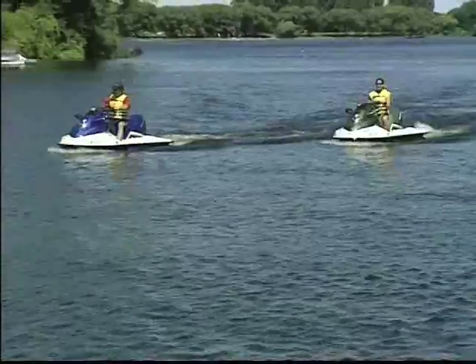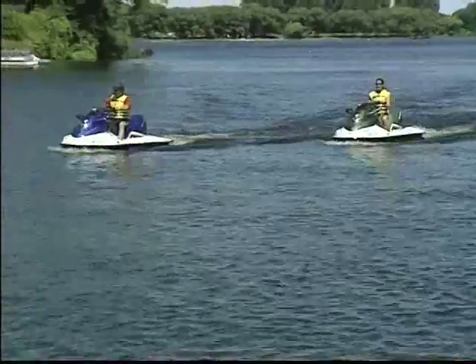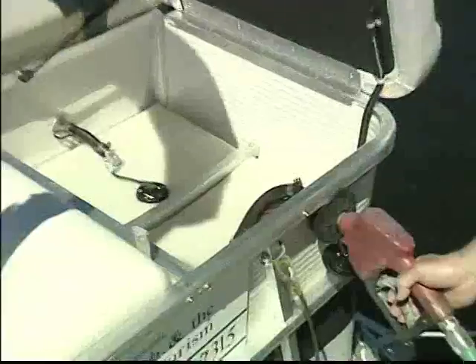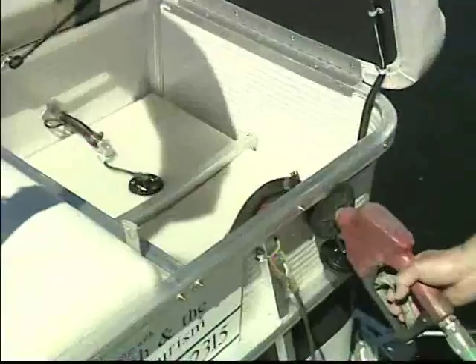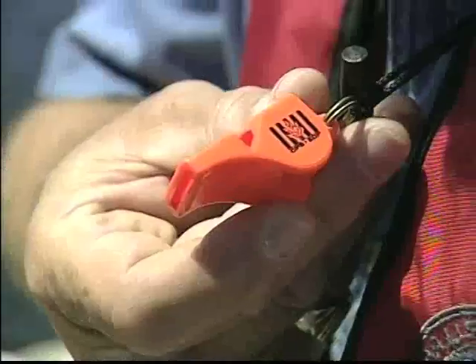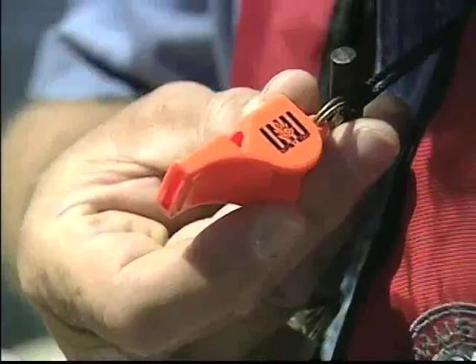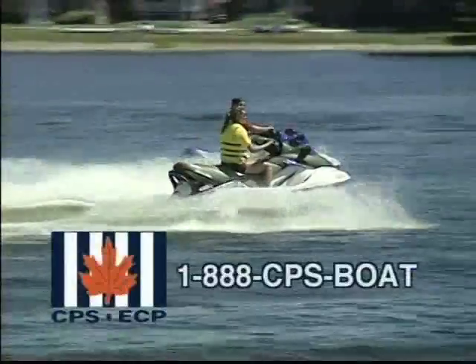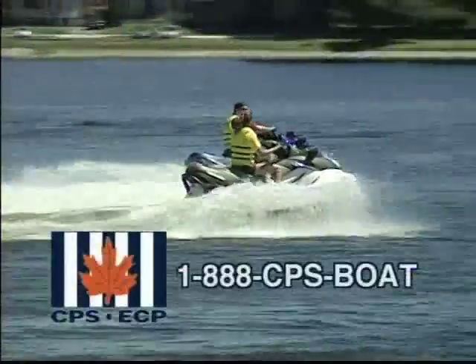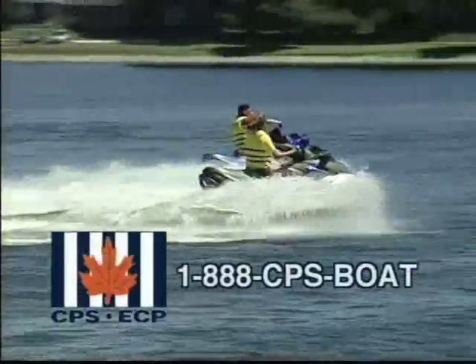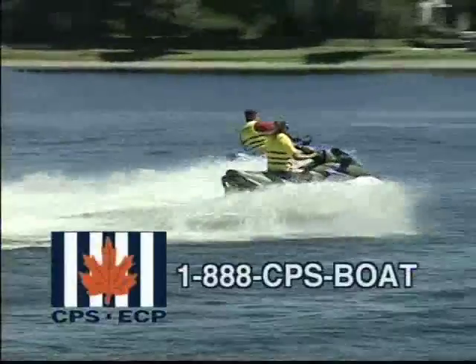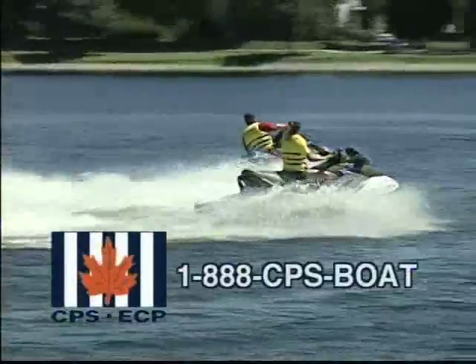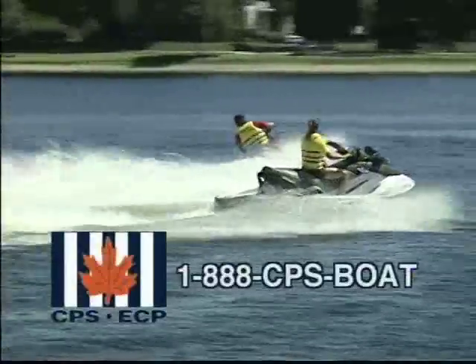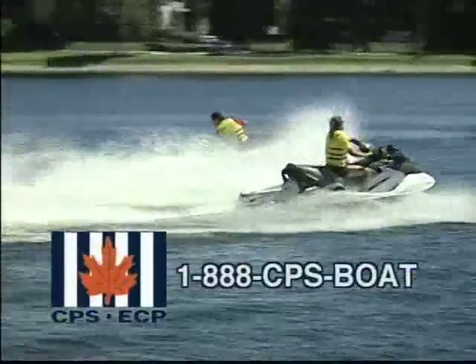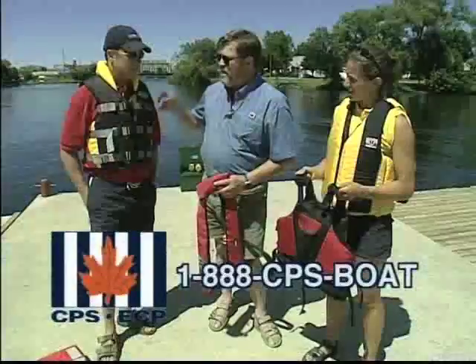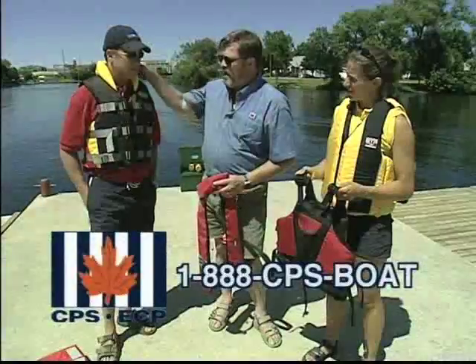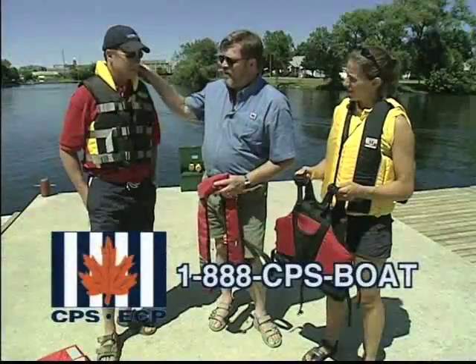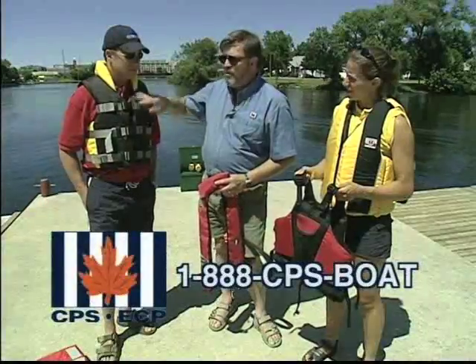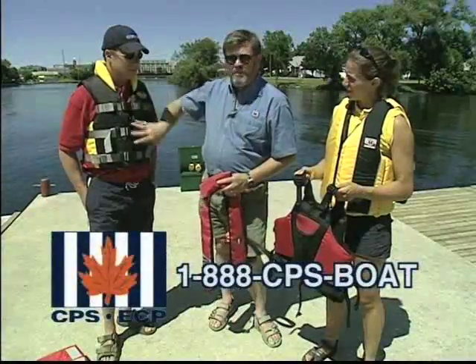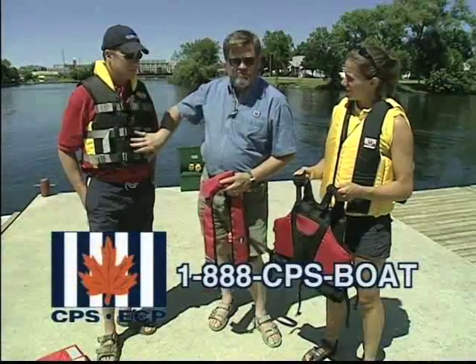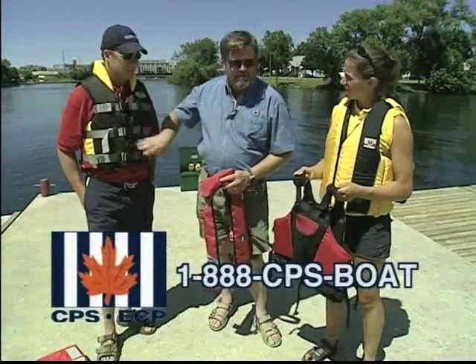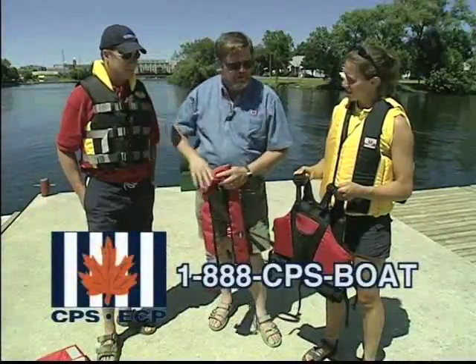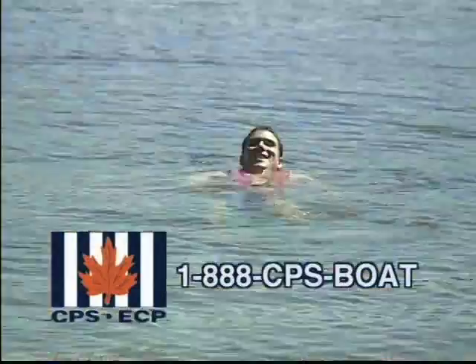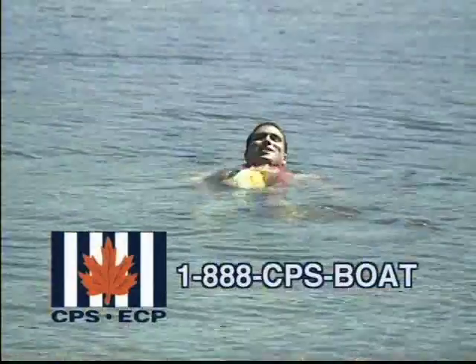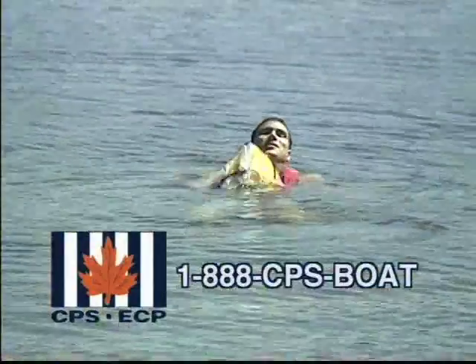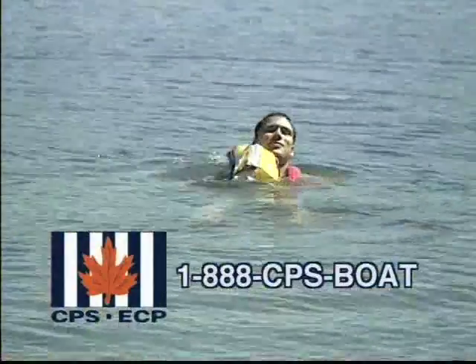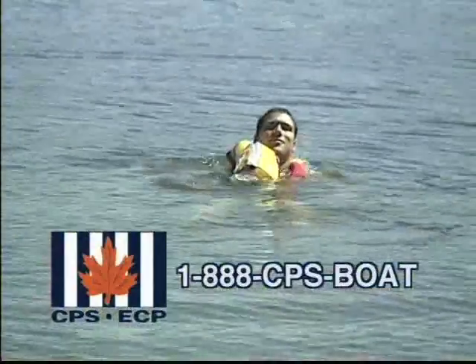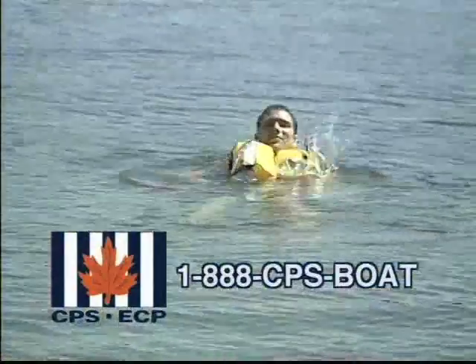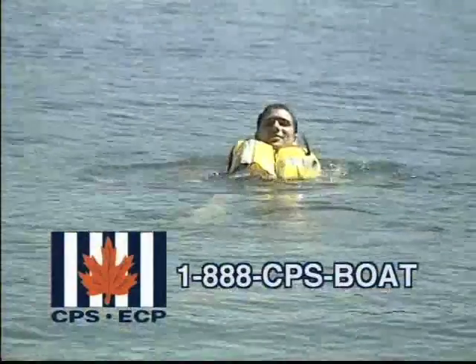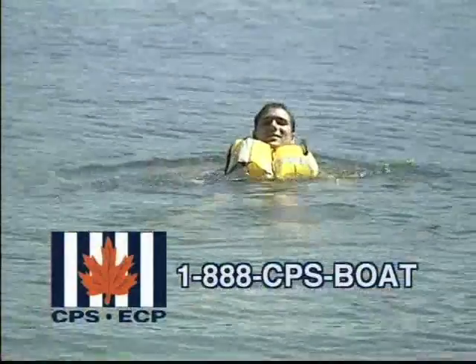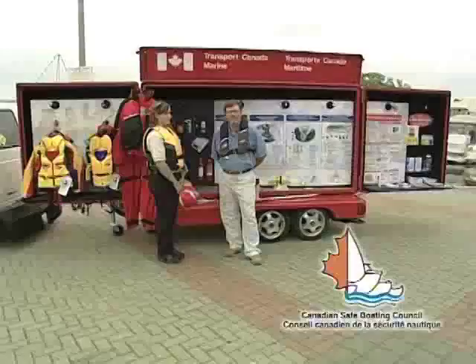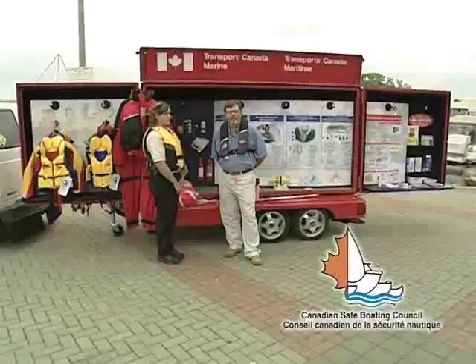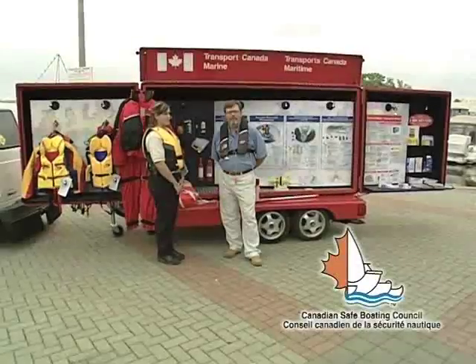Make every trip a safe return trip. I'm John Gullick from Canadian Power and Sail Squadrons, and it's time for another safe boating tip. Let's talk safety equipment.